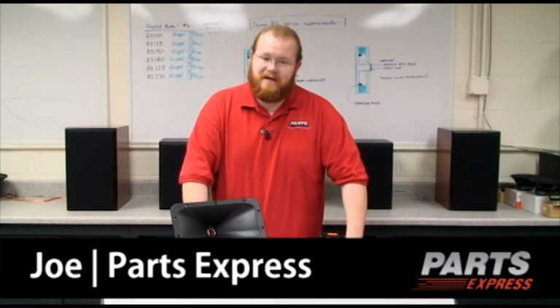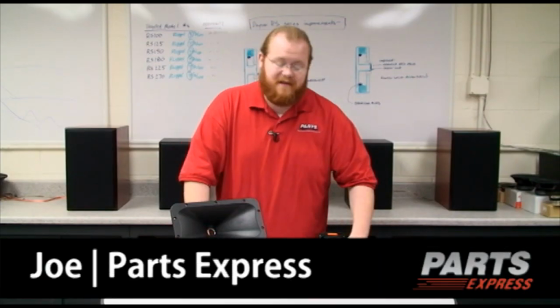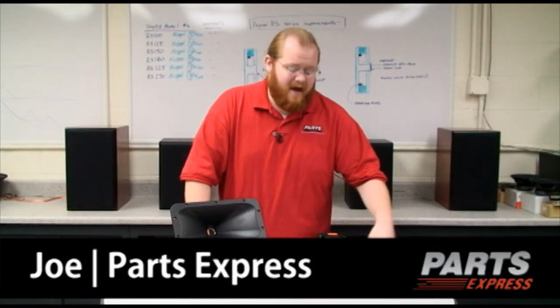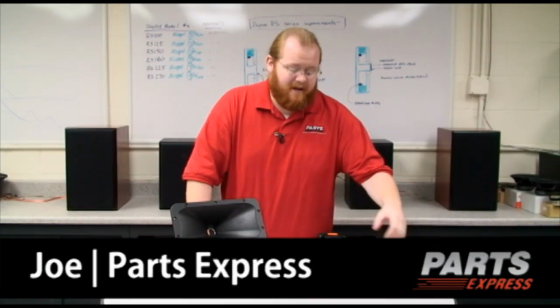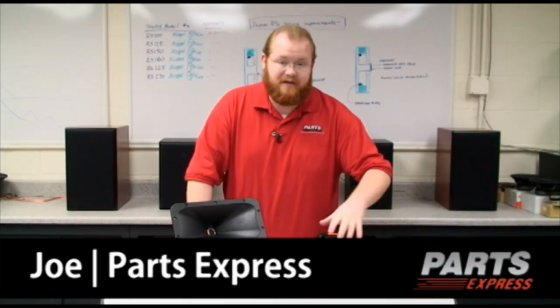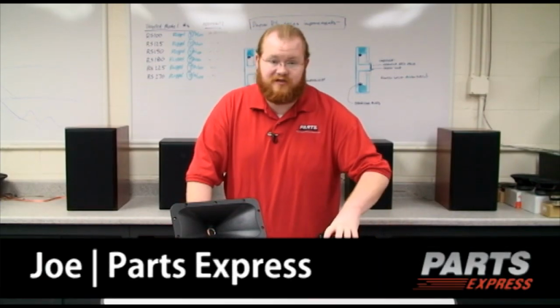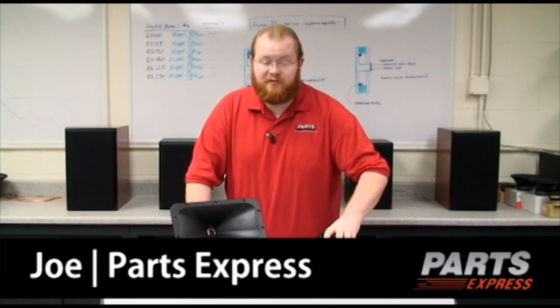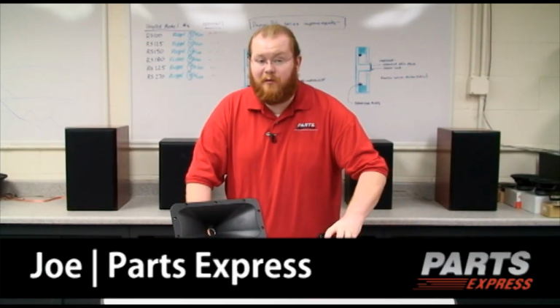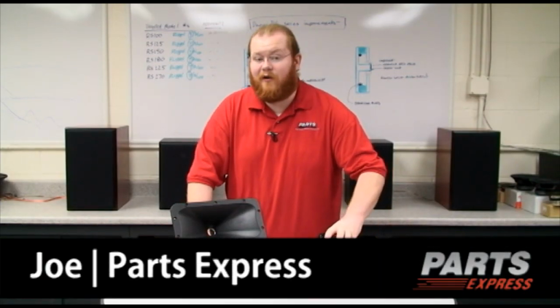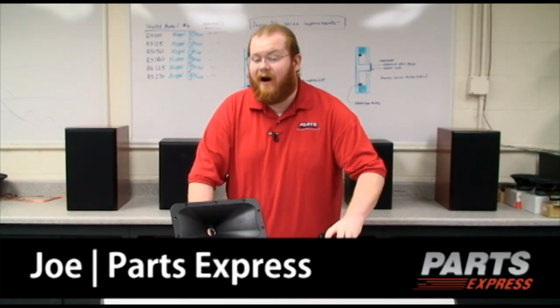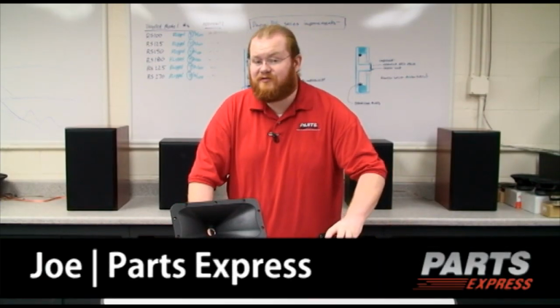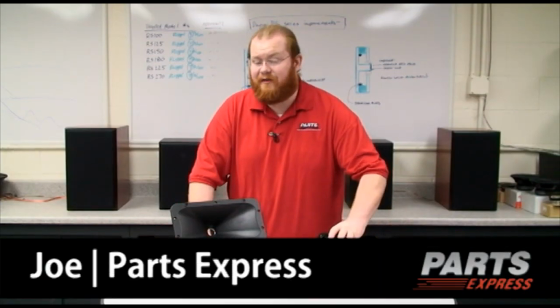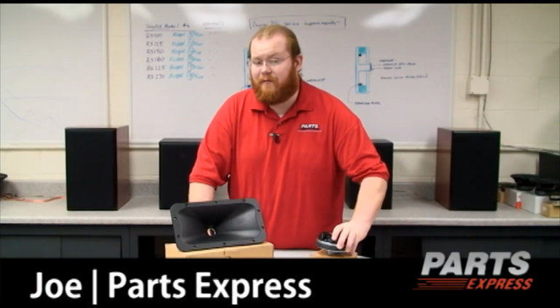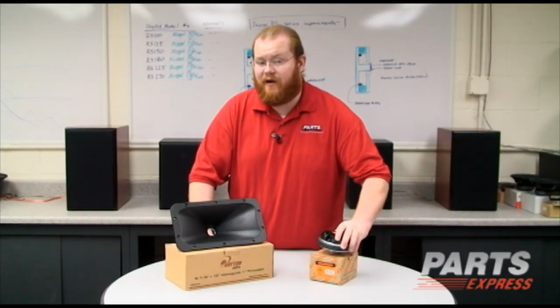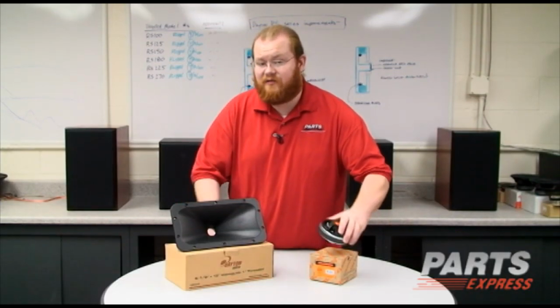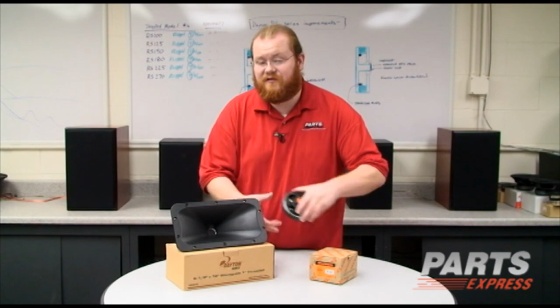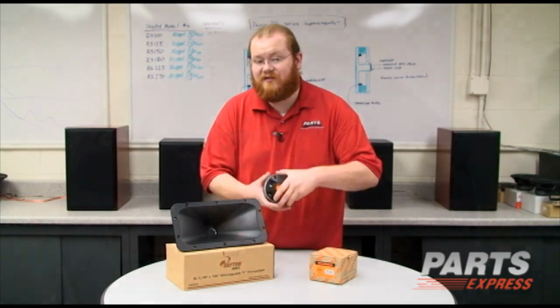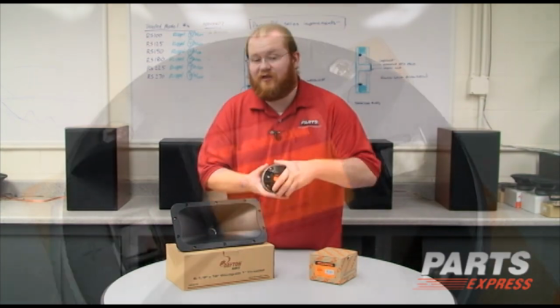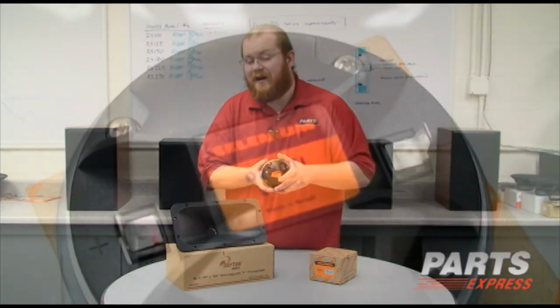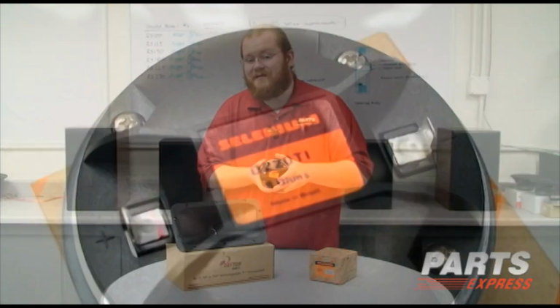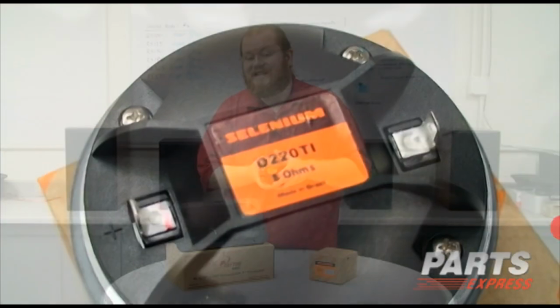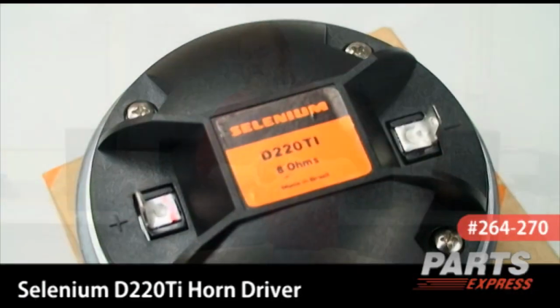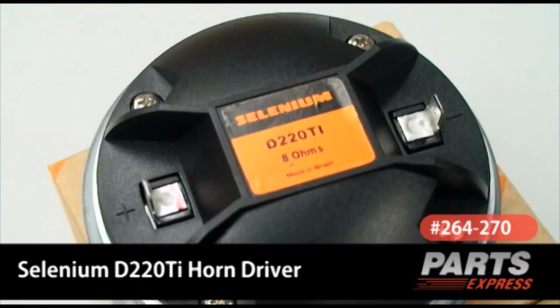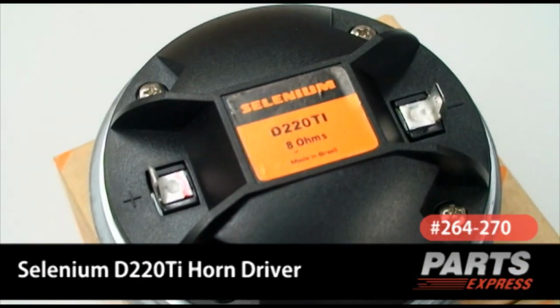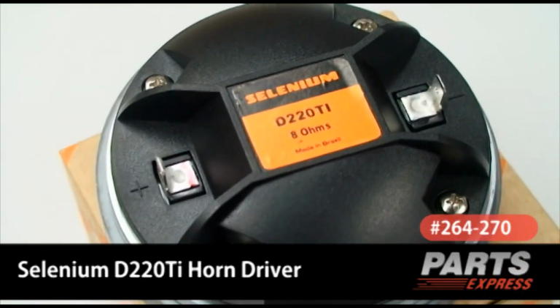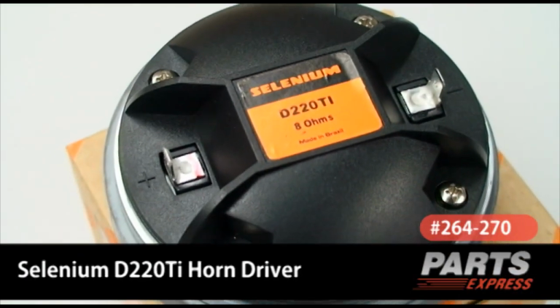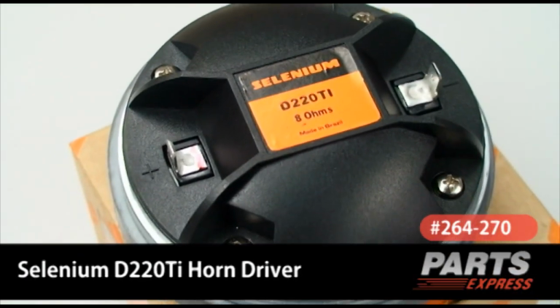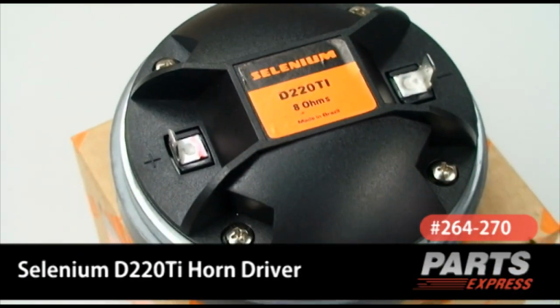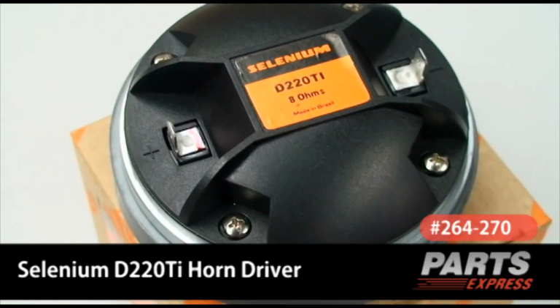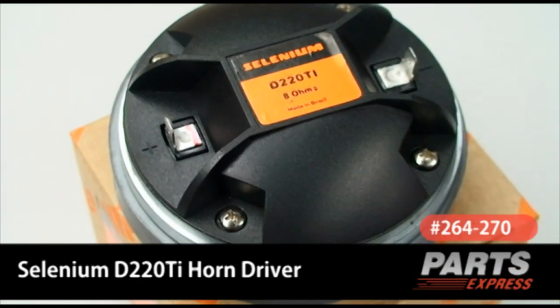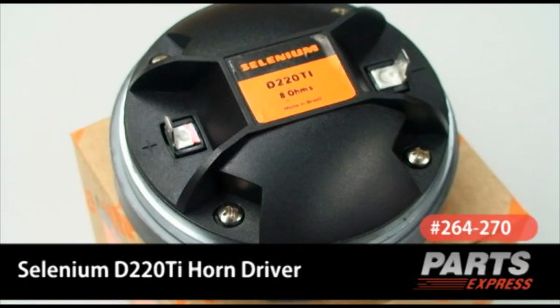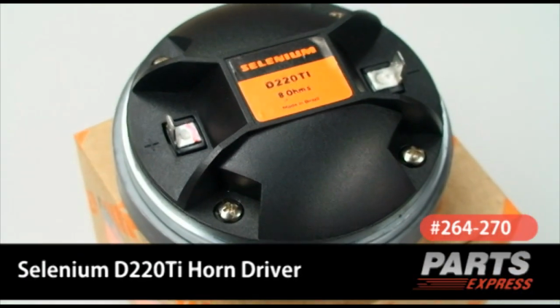Today I'd like to discuss with you one of our hottest selling products, the Selenium D220Ti compression driver.